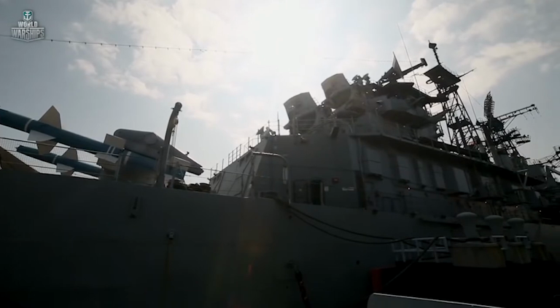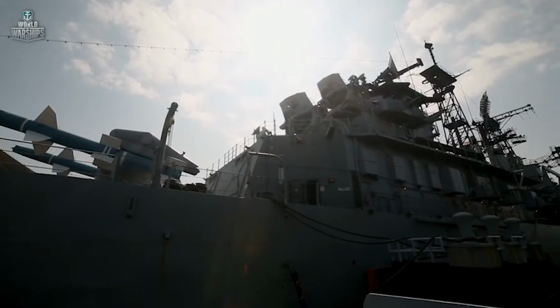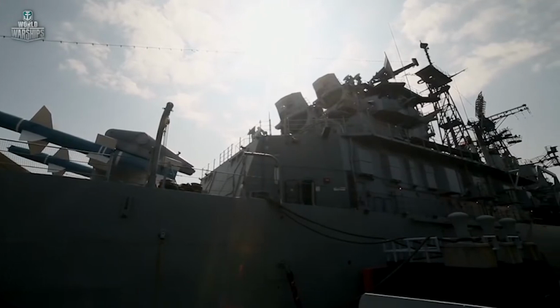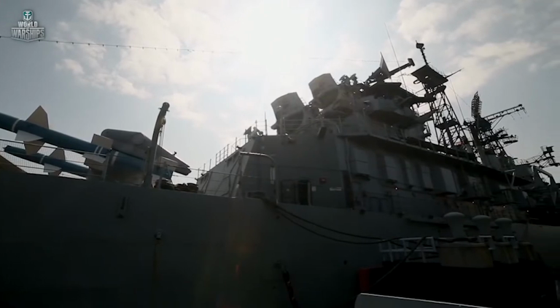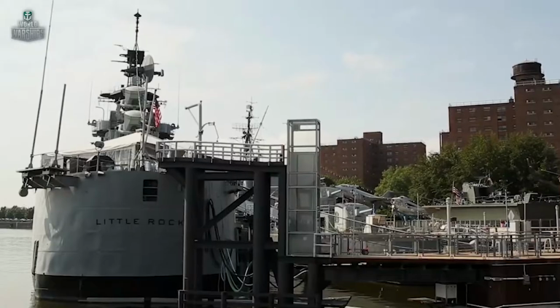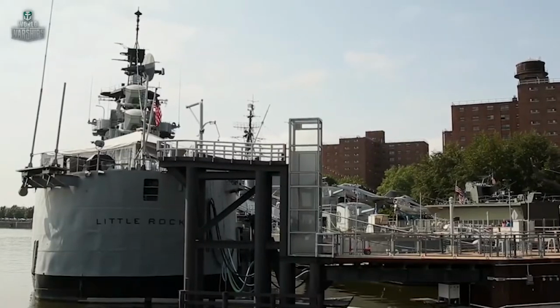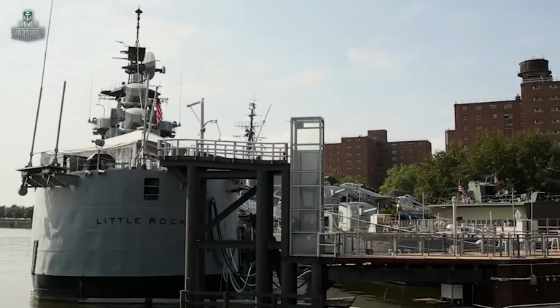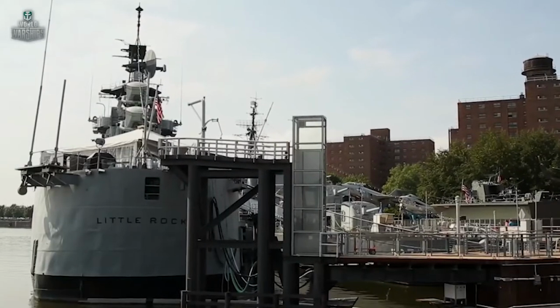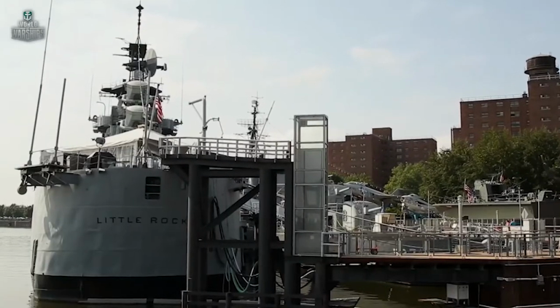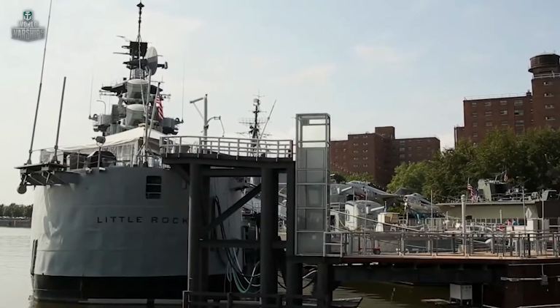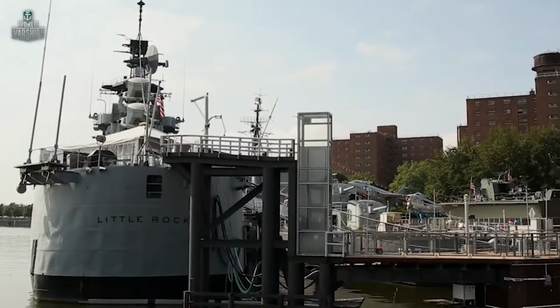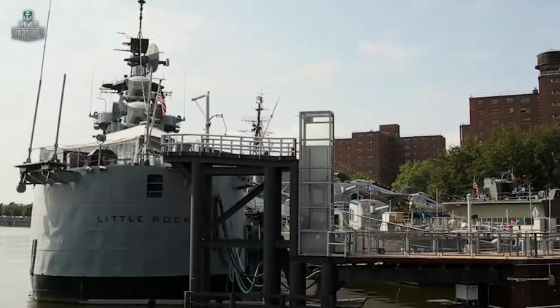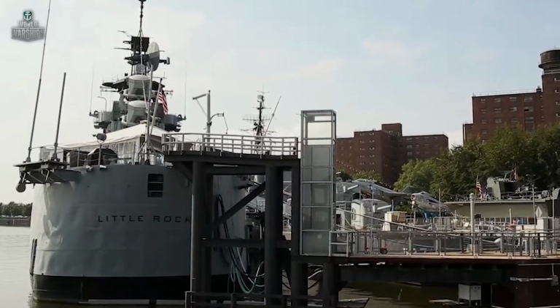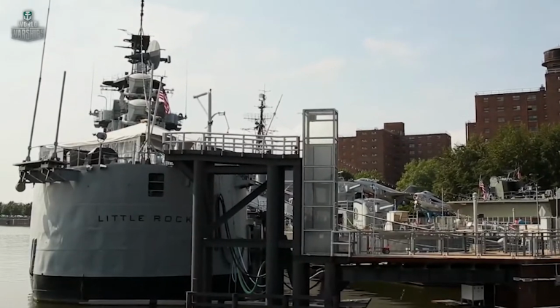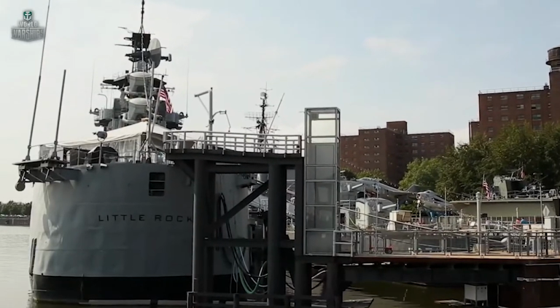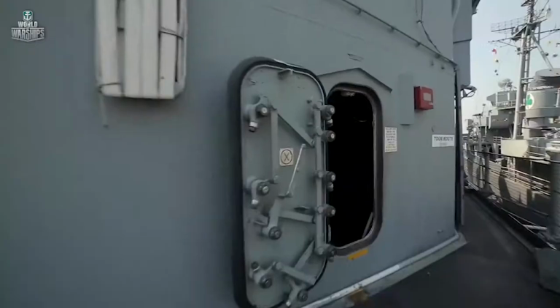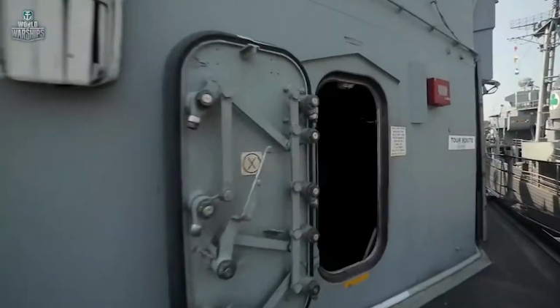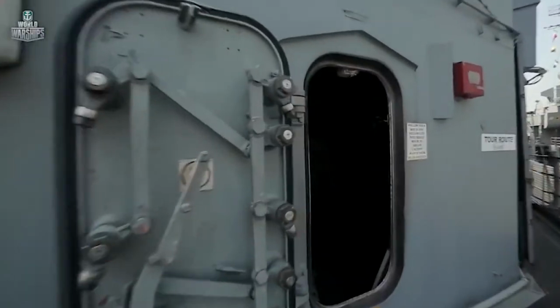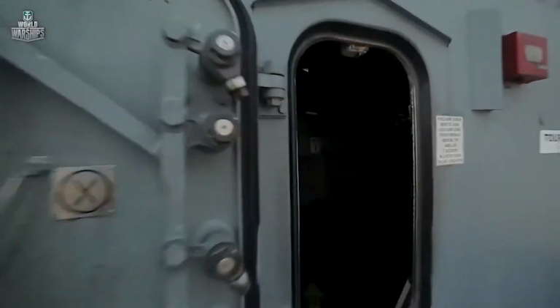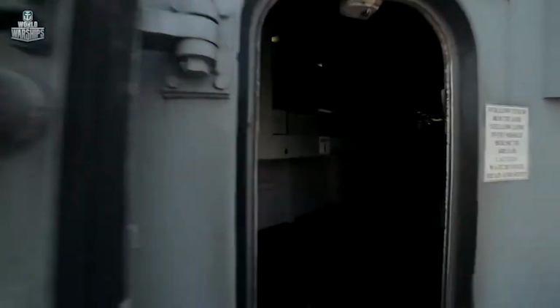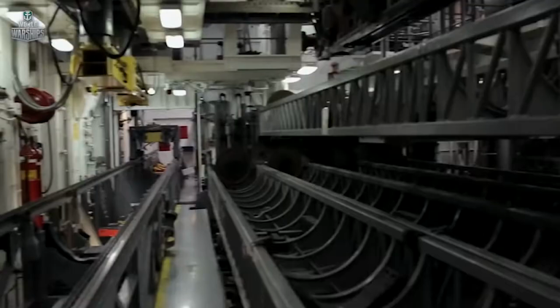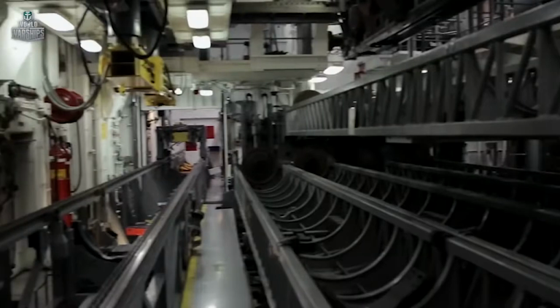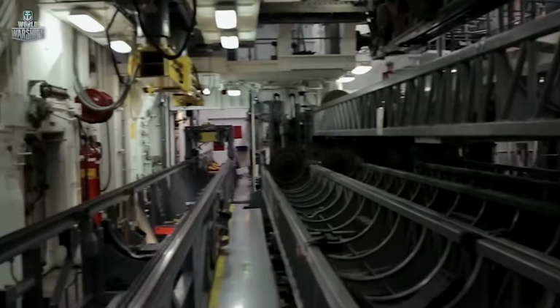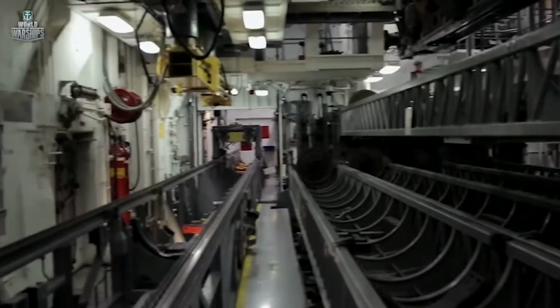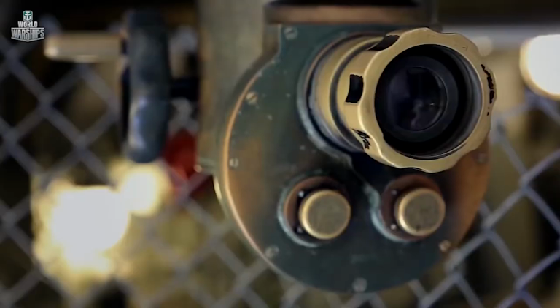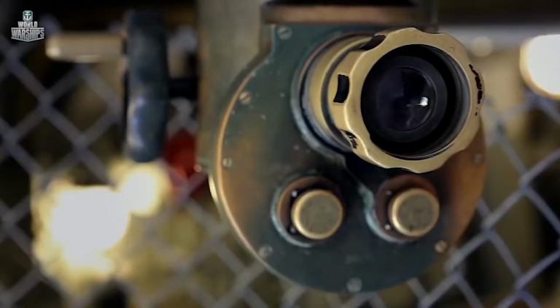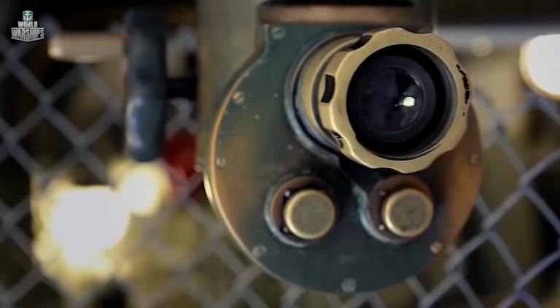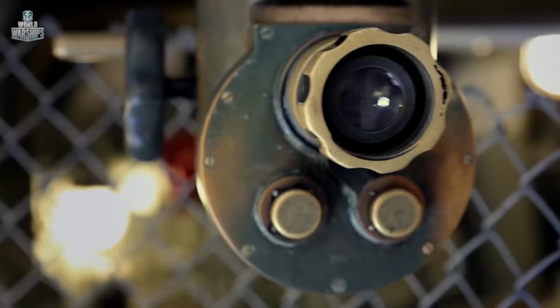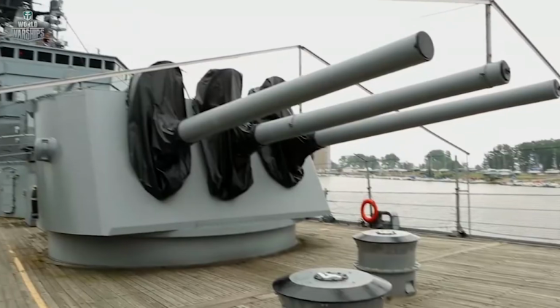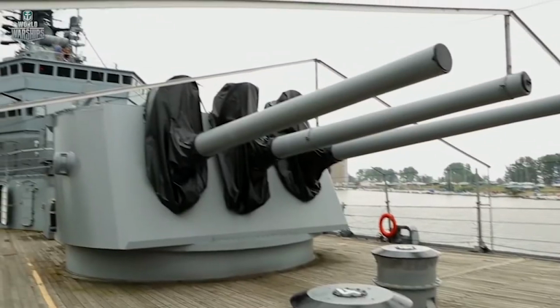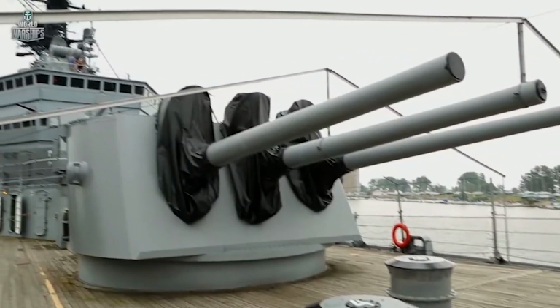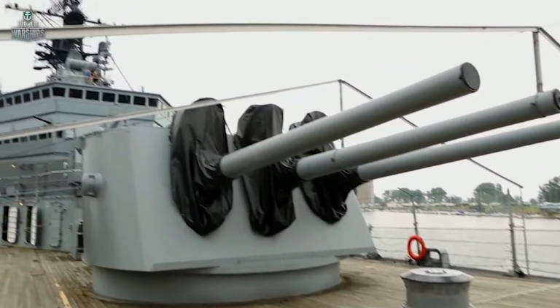Built in great numbers, these ships posted good survivability and were considered the heaviest light cruisers in the history of the U.S. Navy.